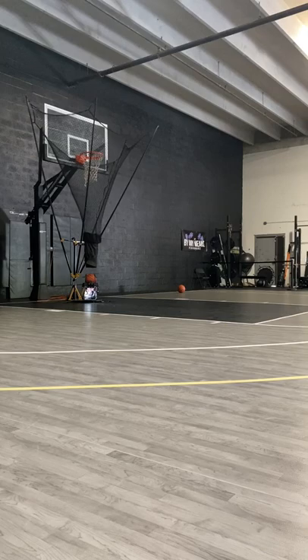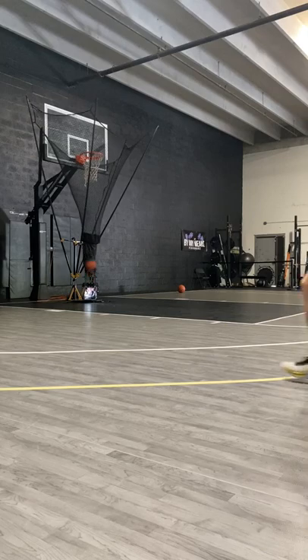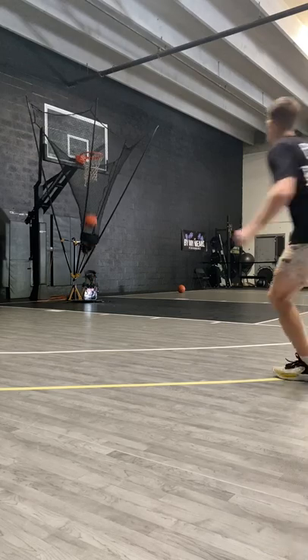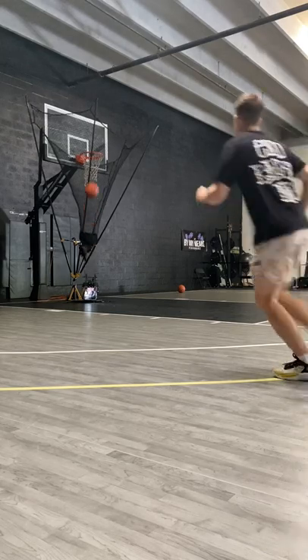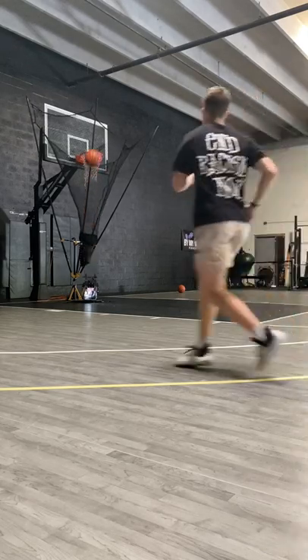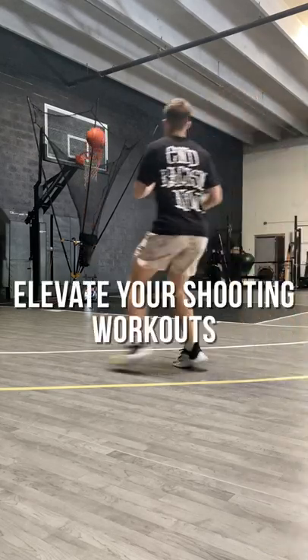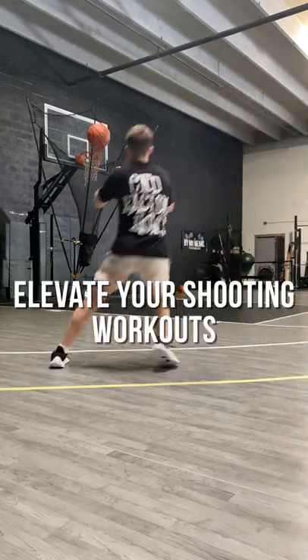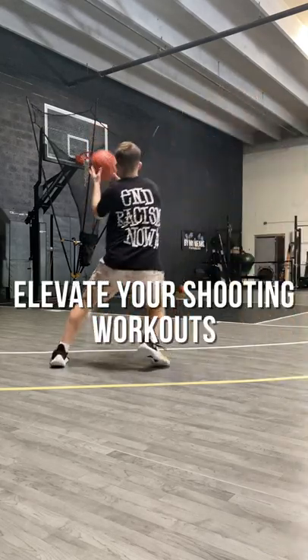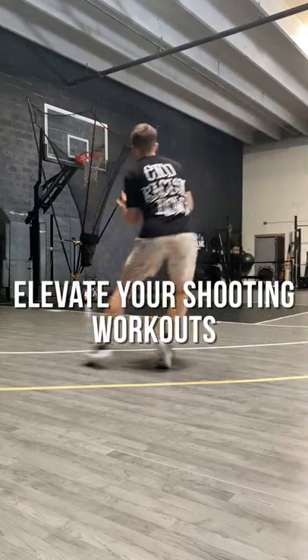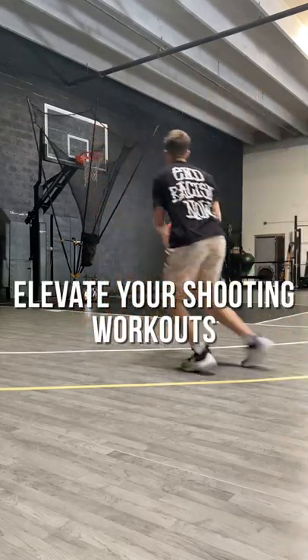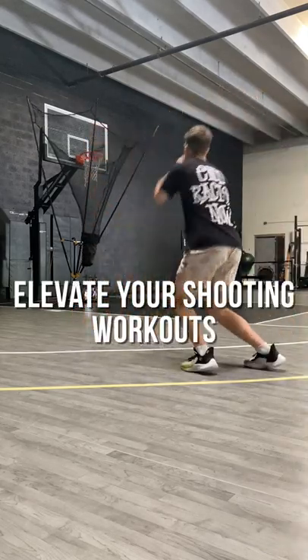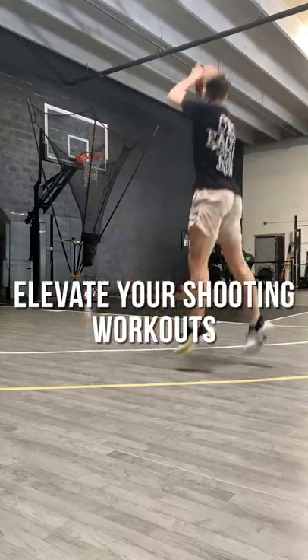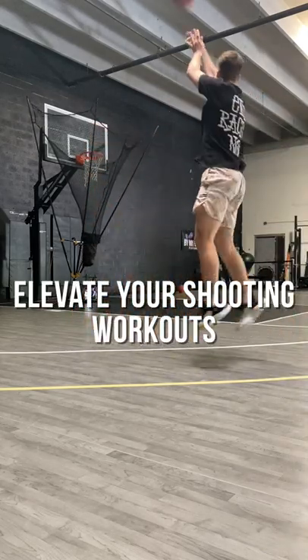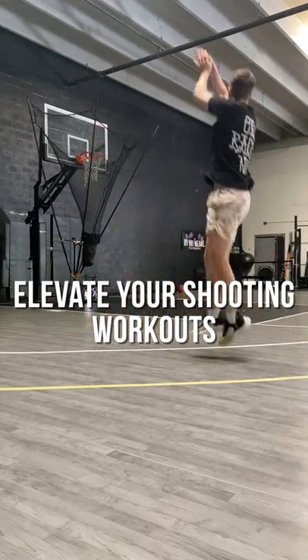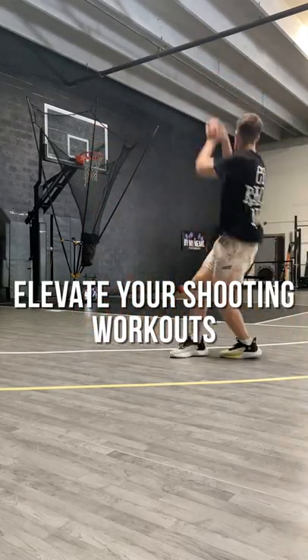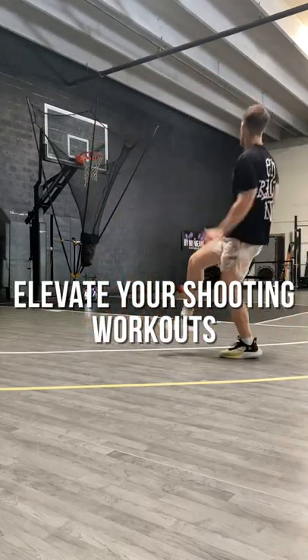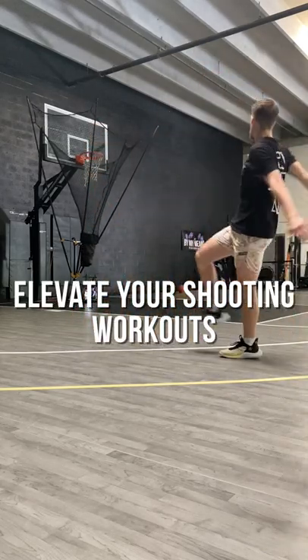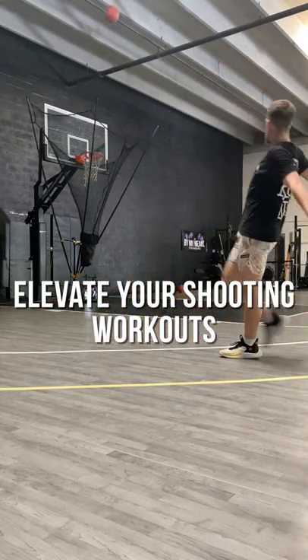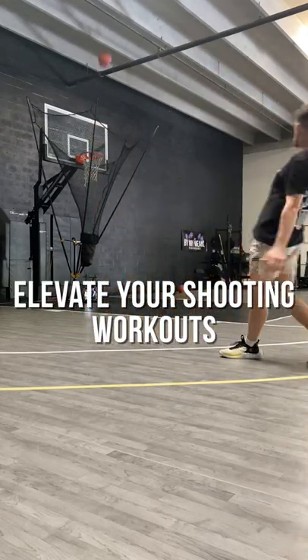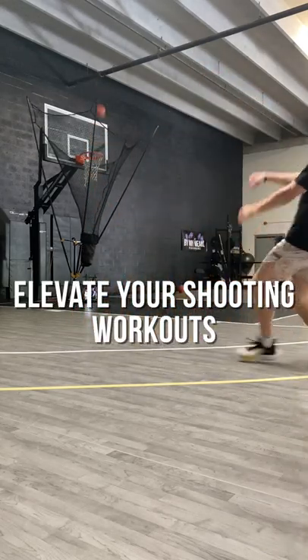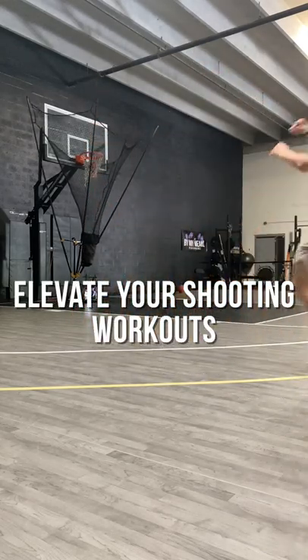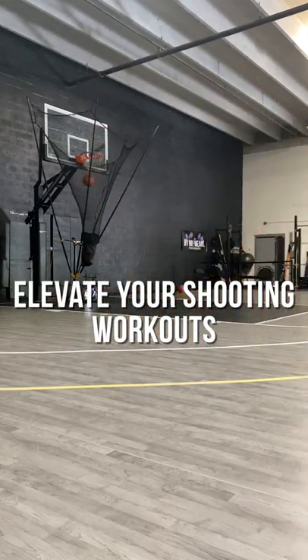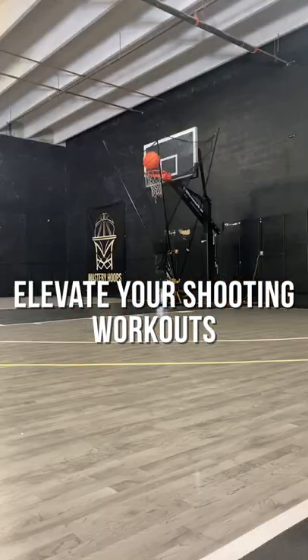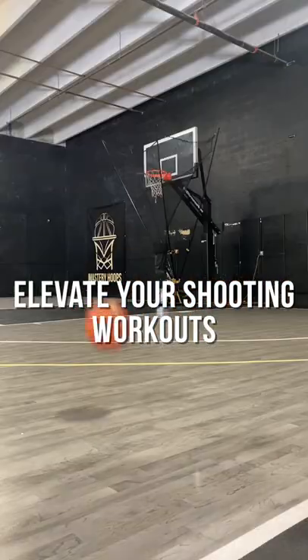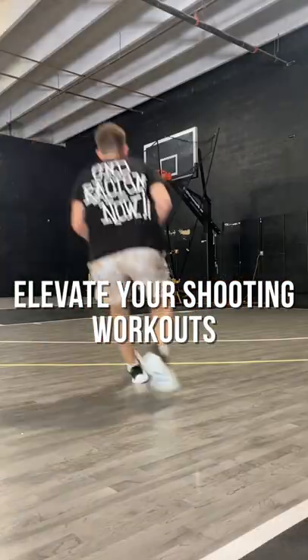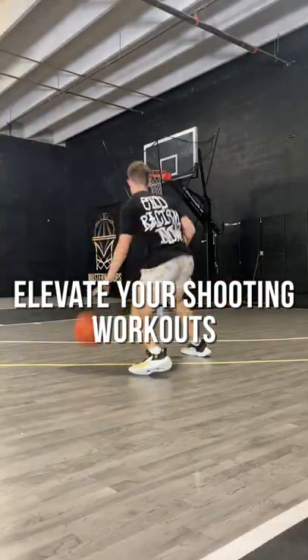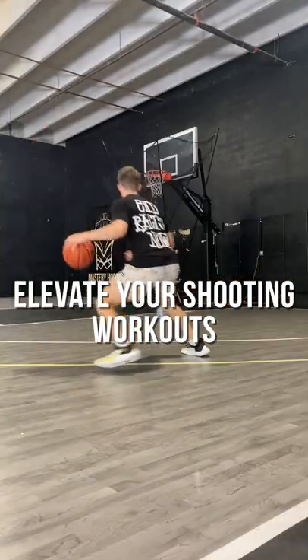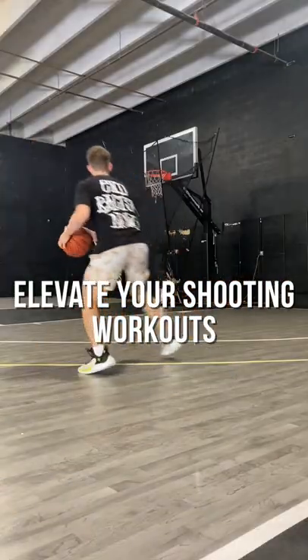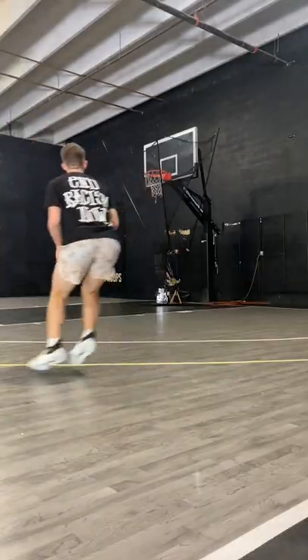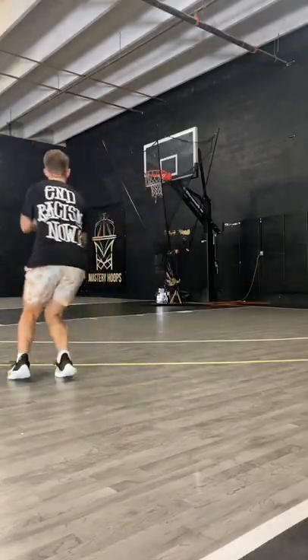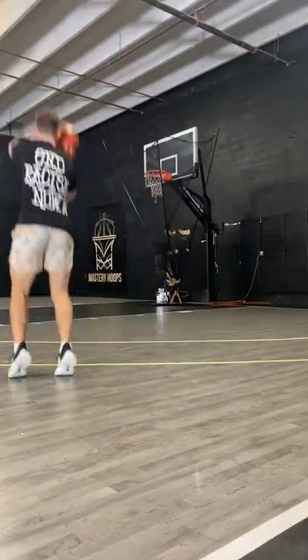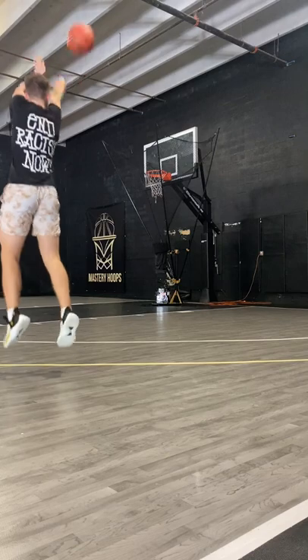Here are three easy ways to elevate your shooting workouts, see better results, and have more fun doing it.